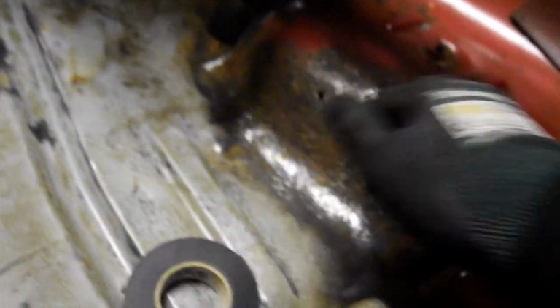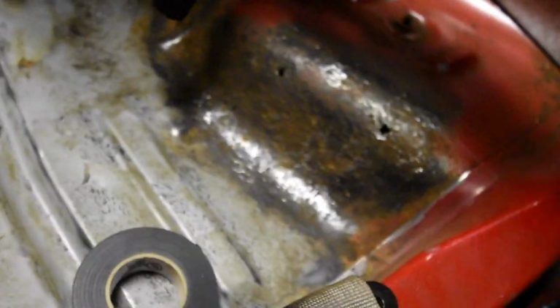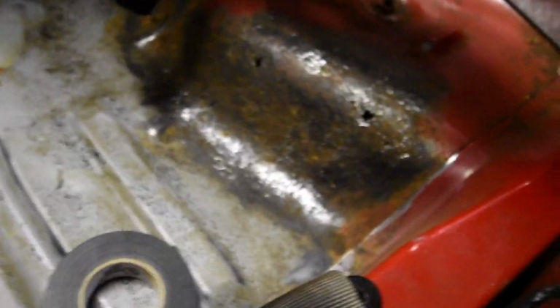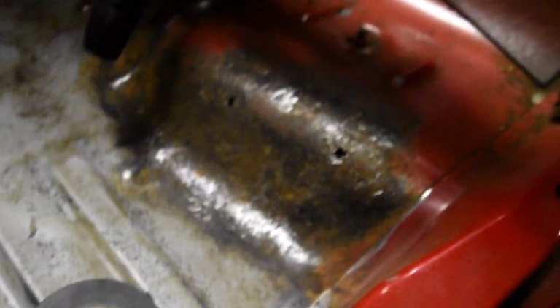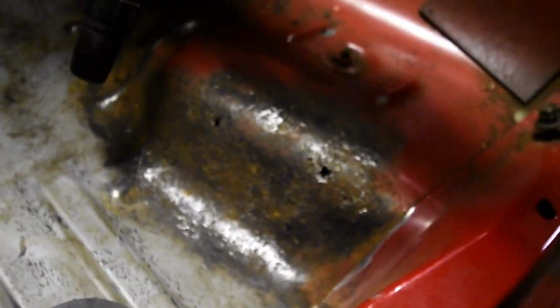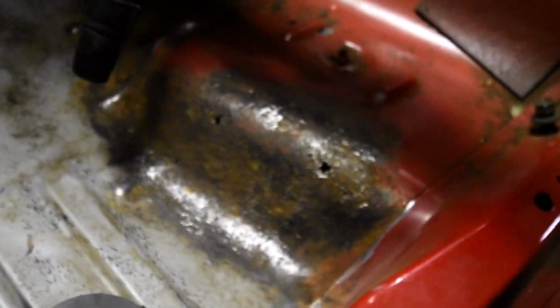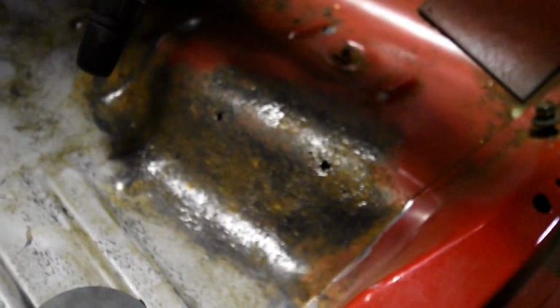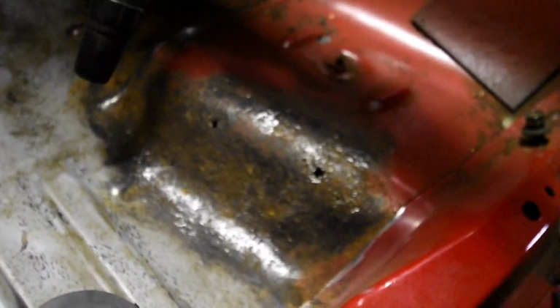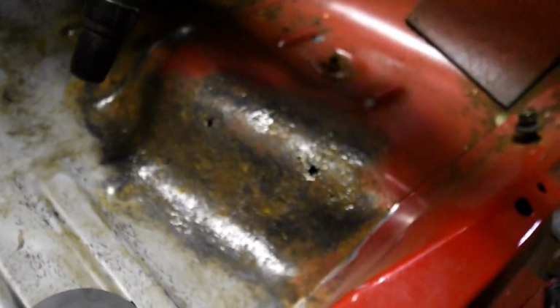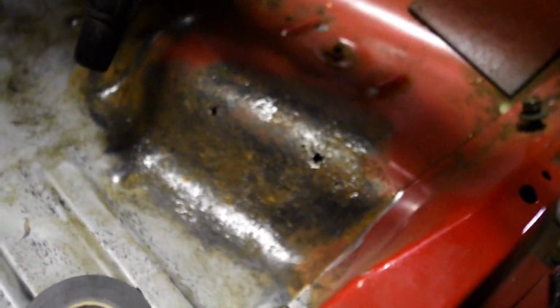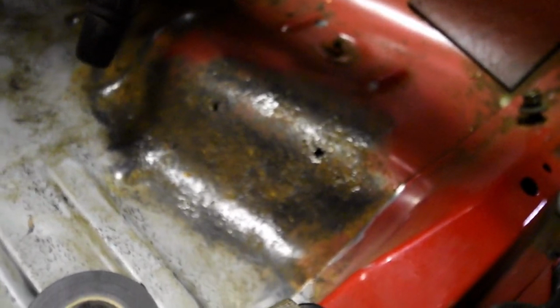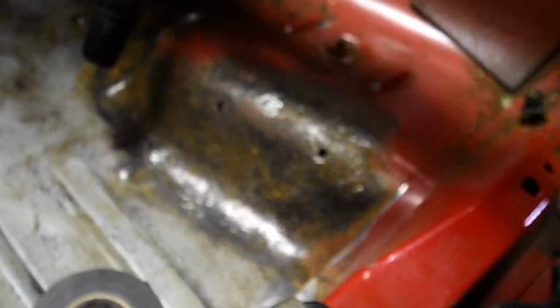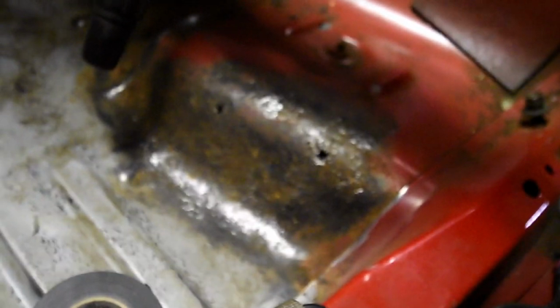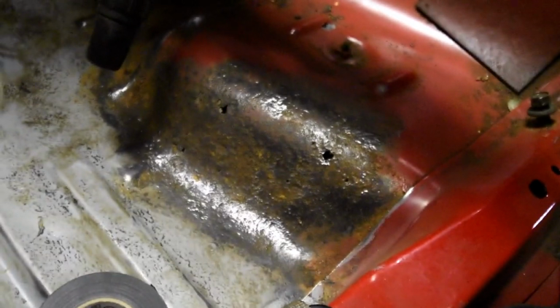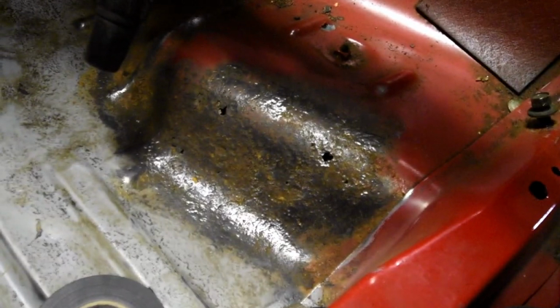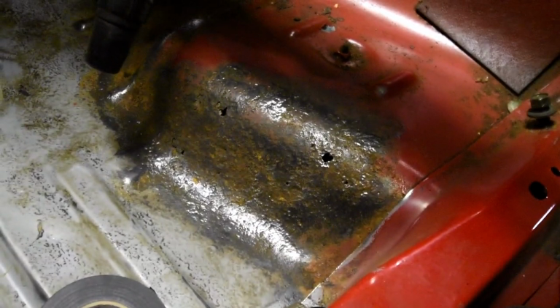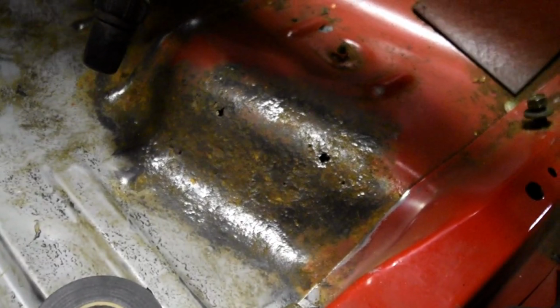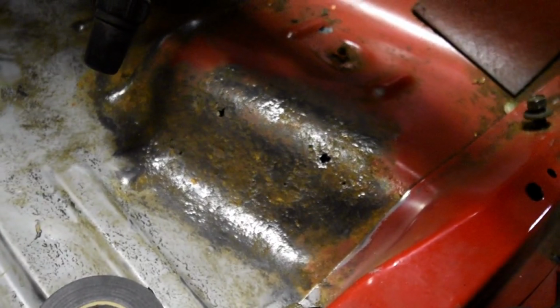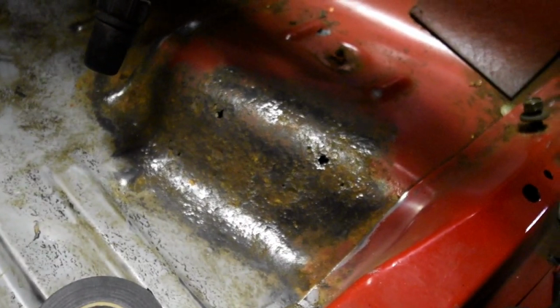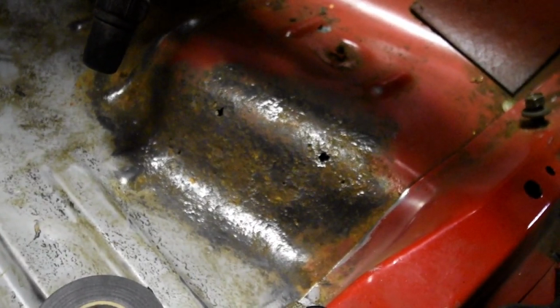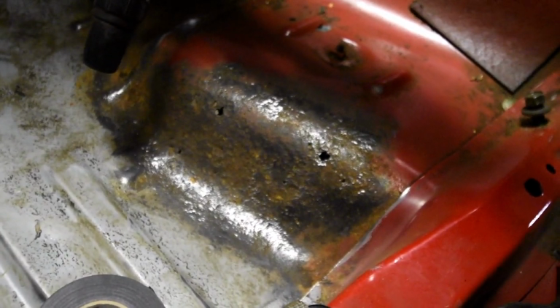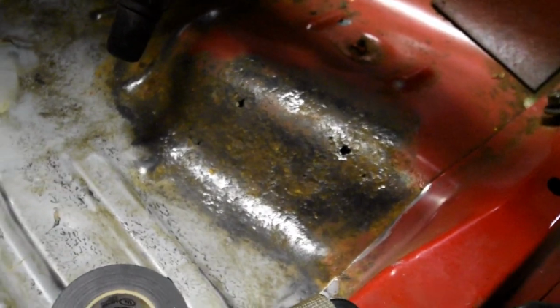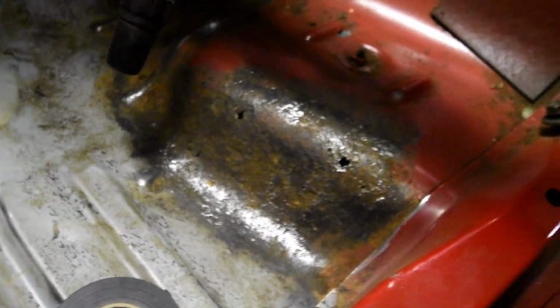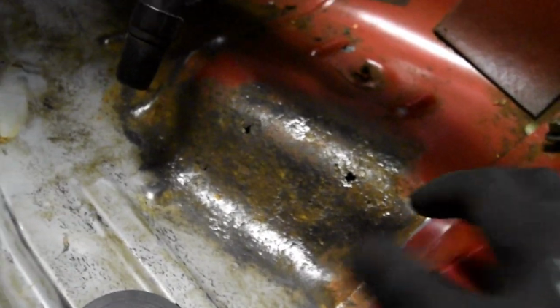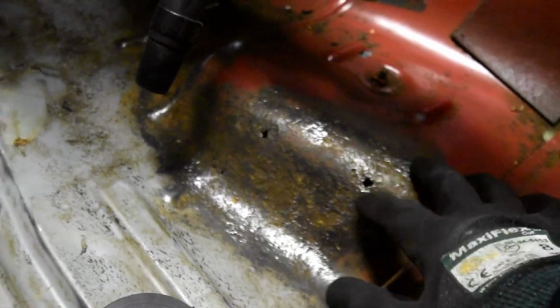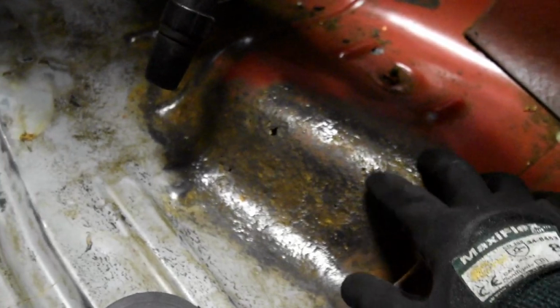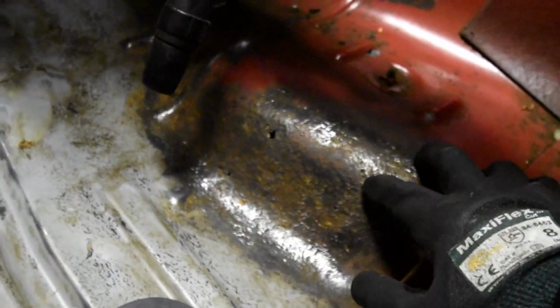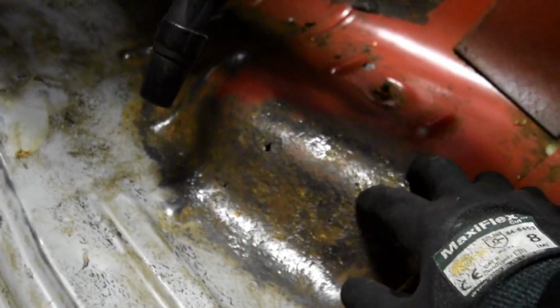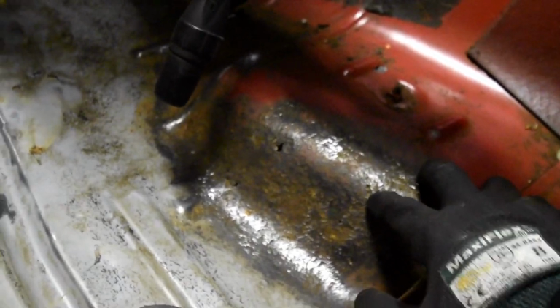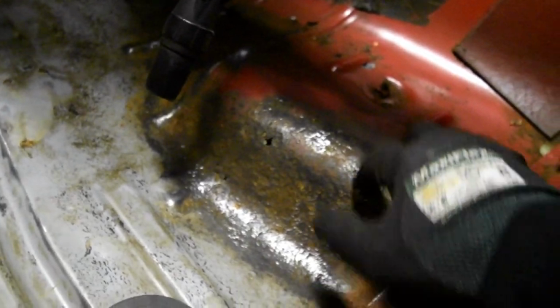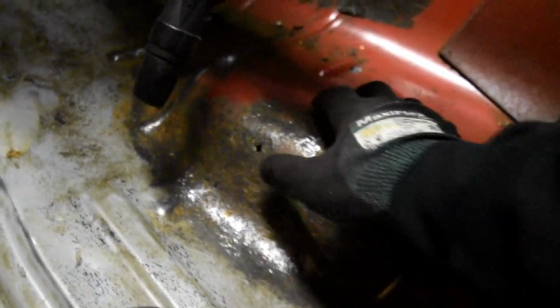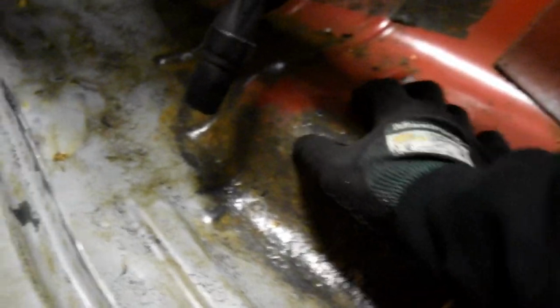This is the rust we're talking about — it's kind of like surface rust but not entirely. I'm not sure what to do about those holes.